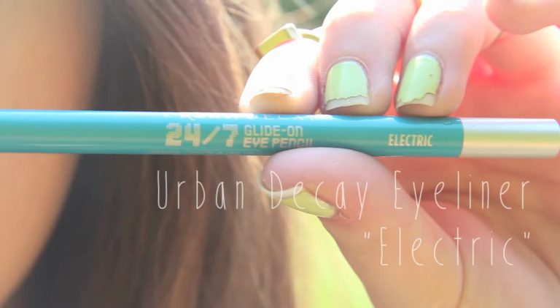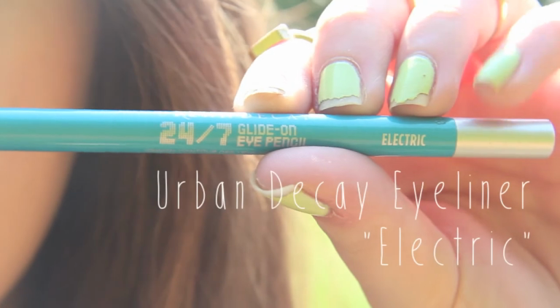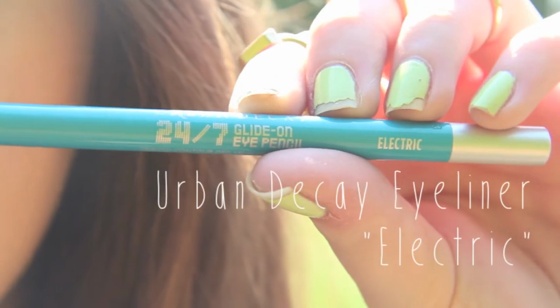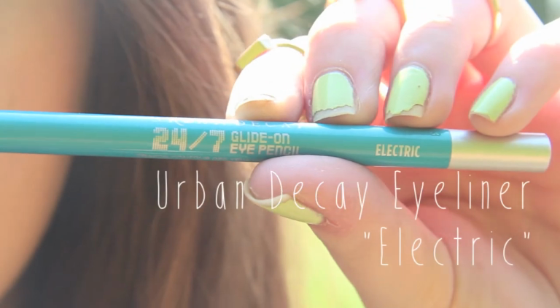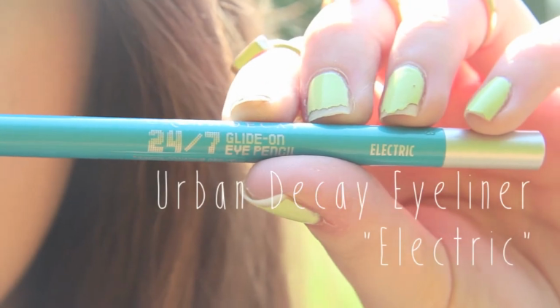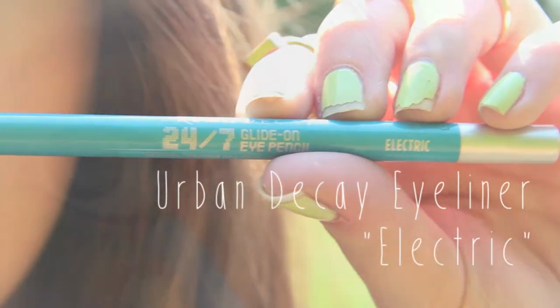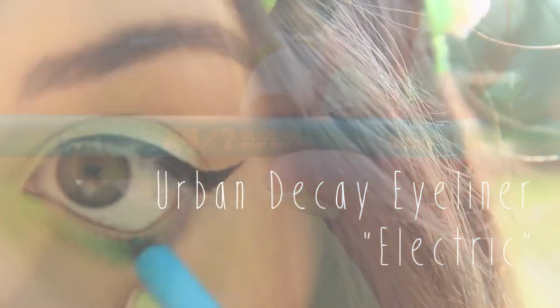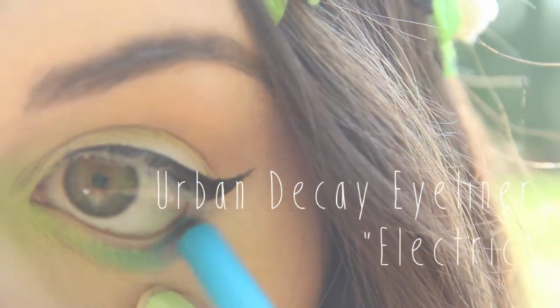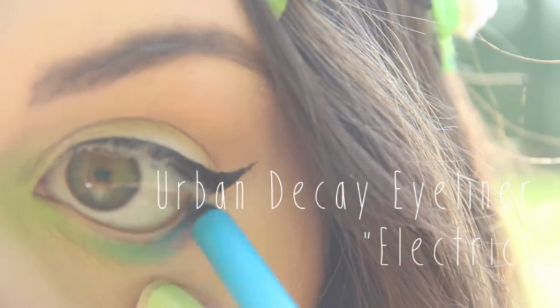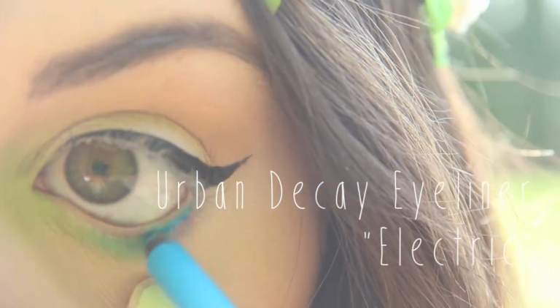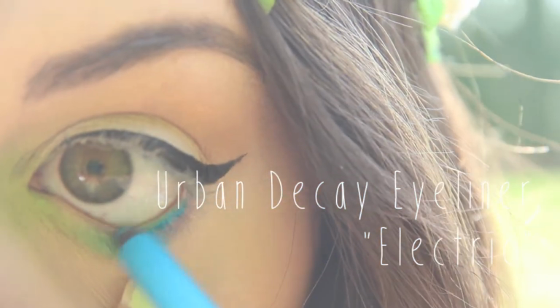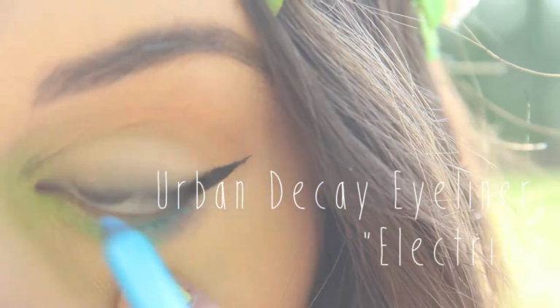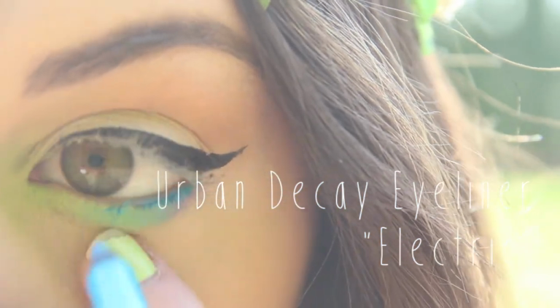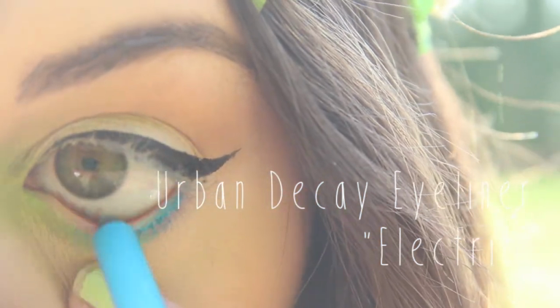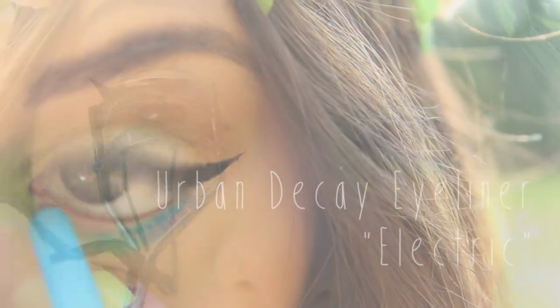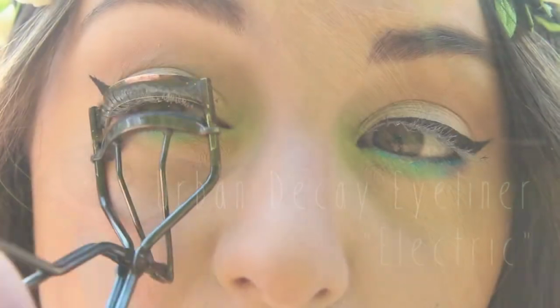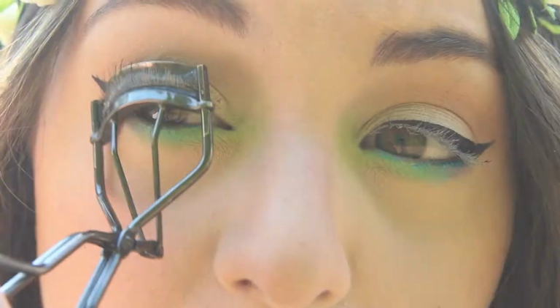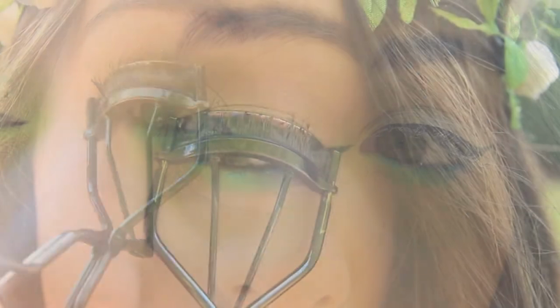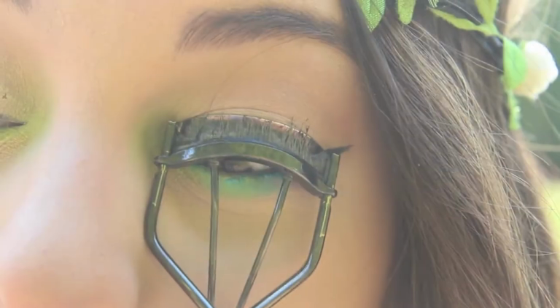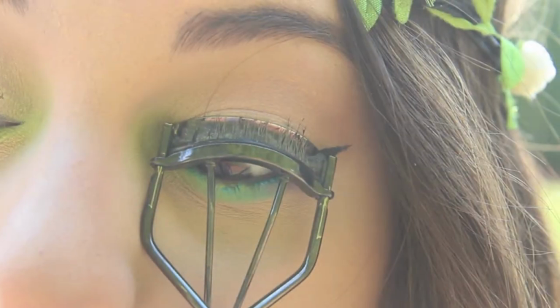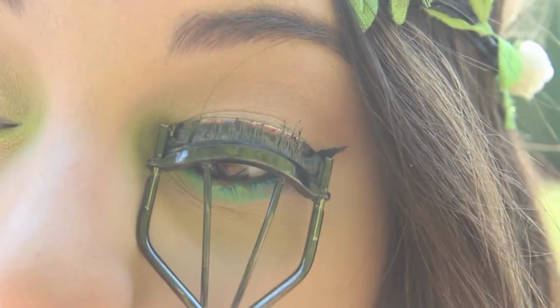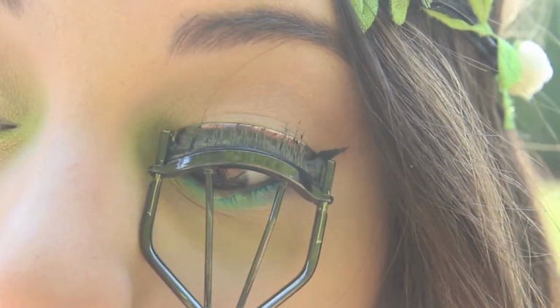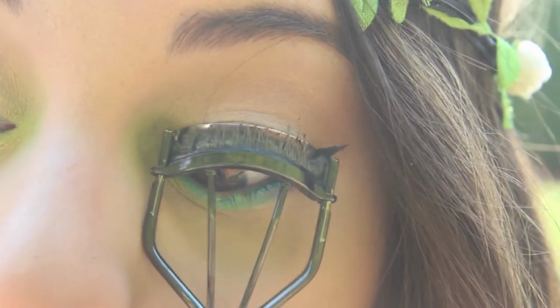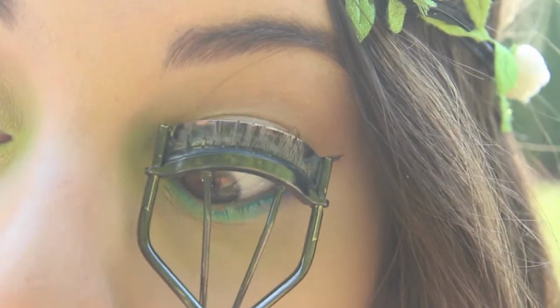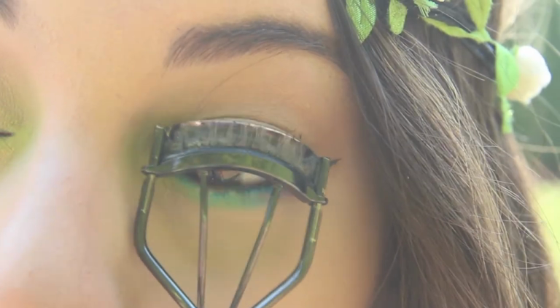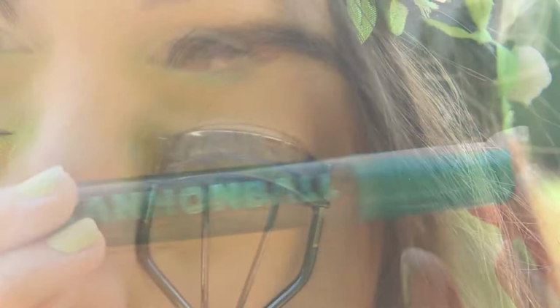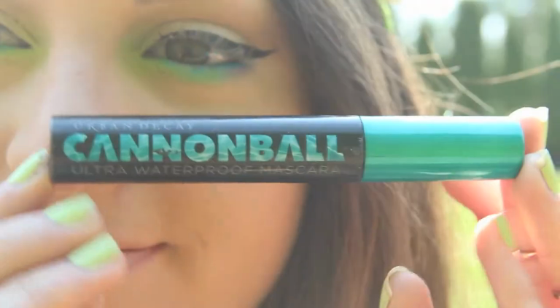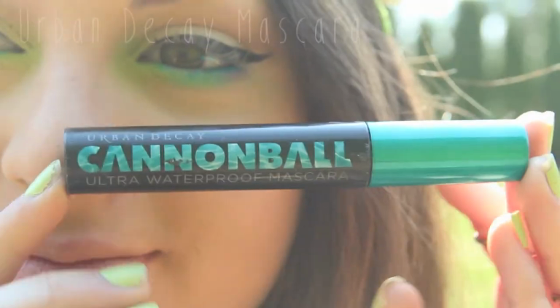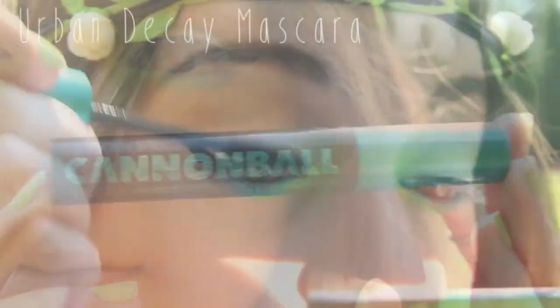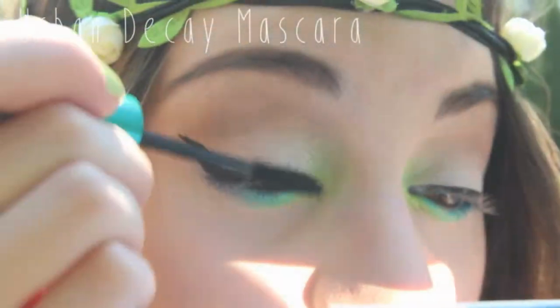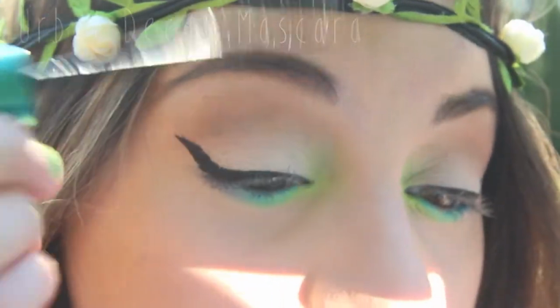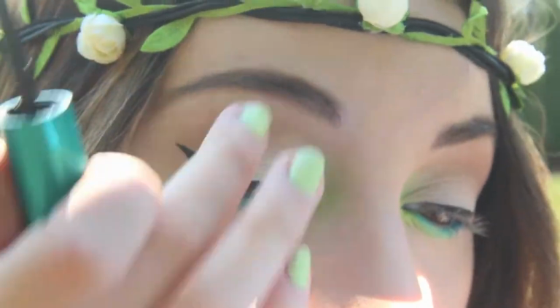Now I'm just going to line my waterline with Urban Decay eyeliner in Electric, and curl my lashes, and then put on mascara.